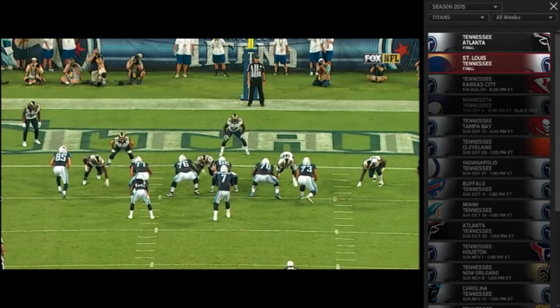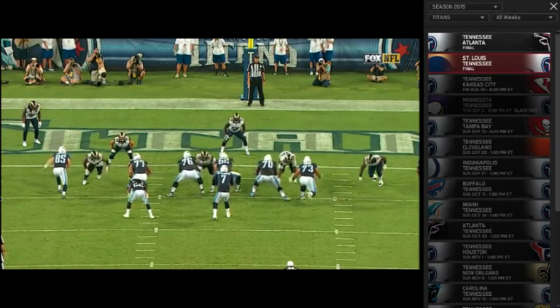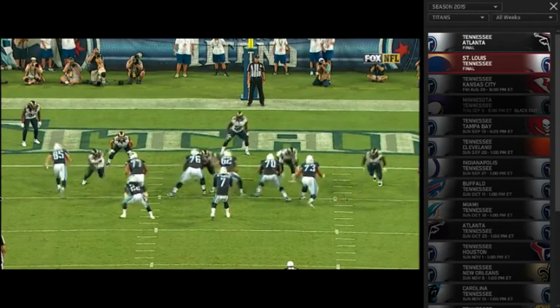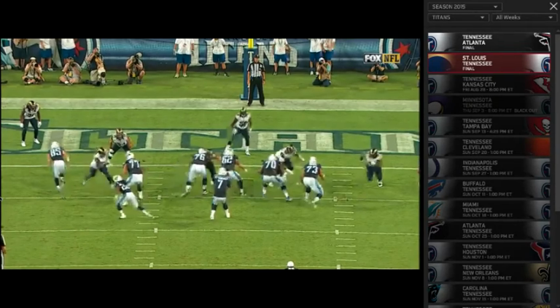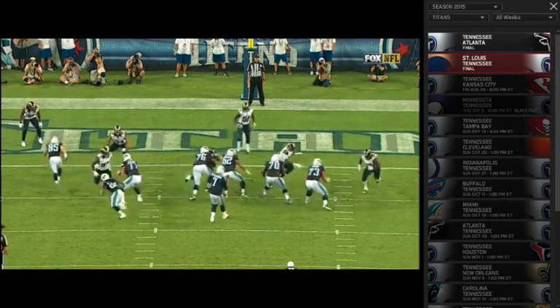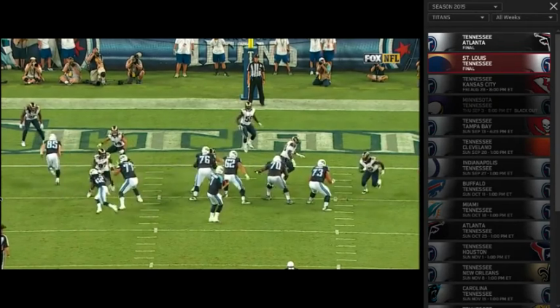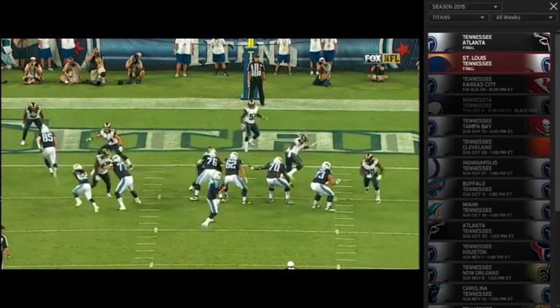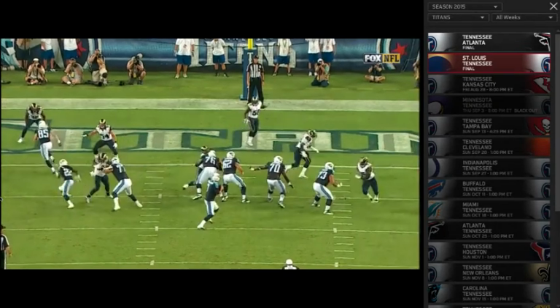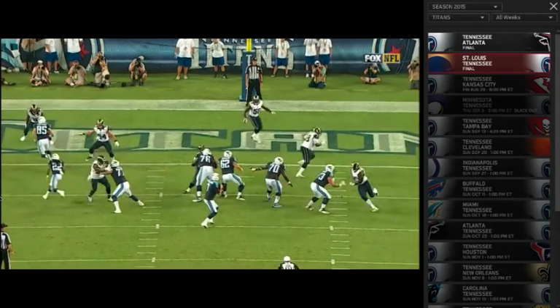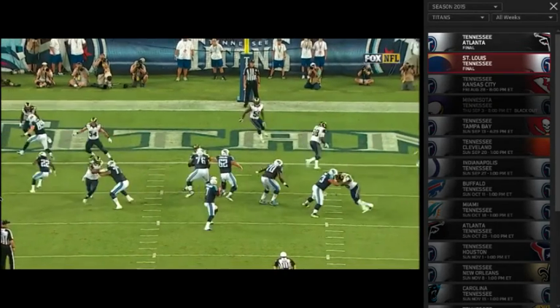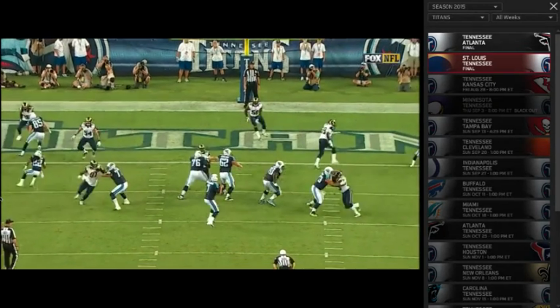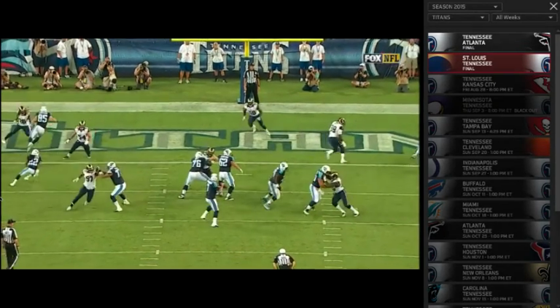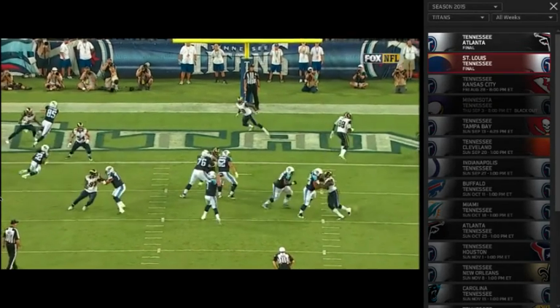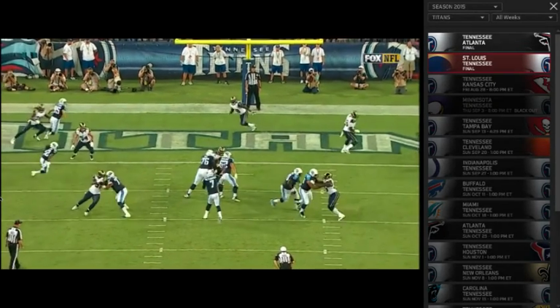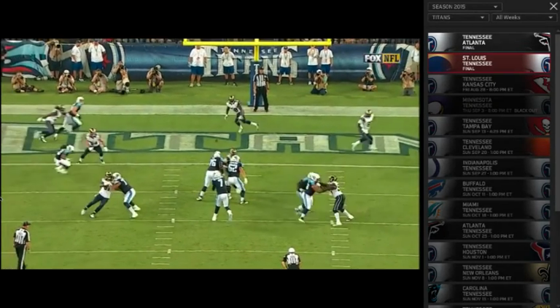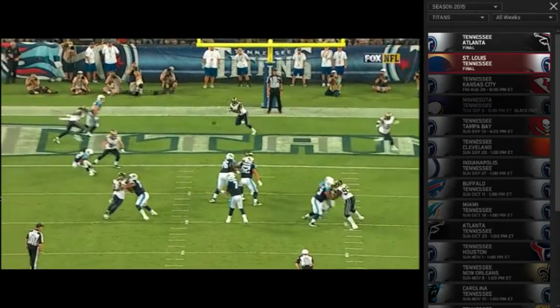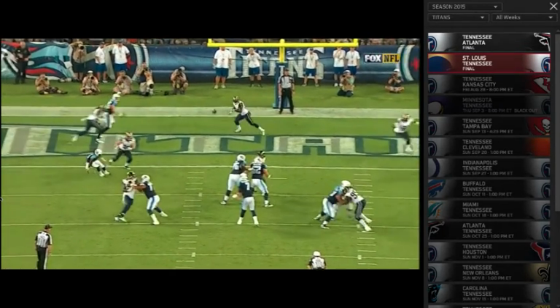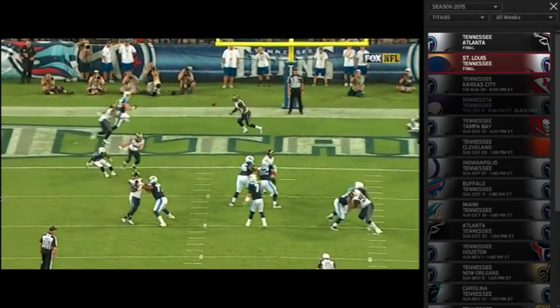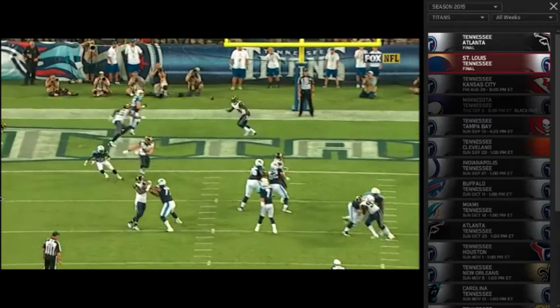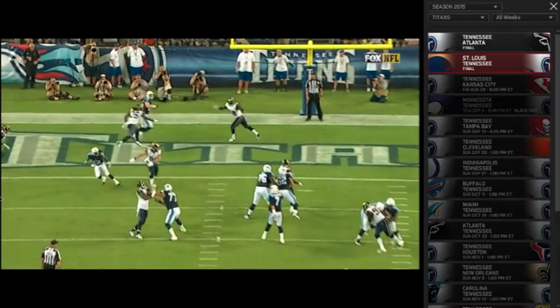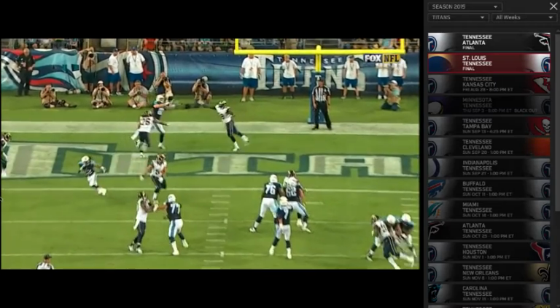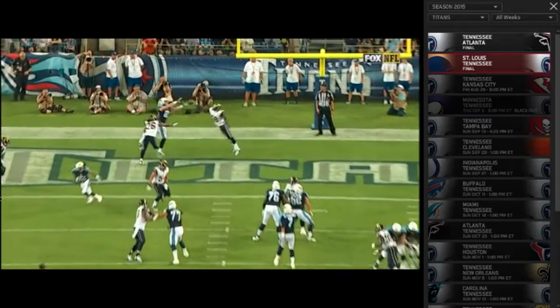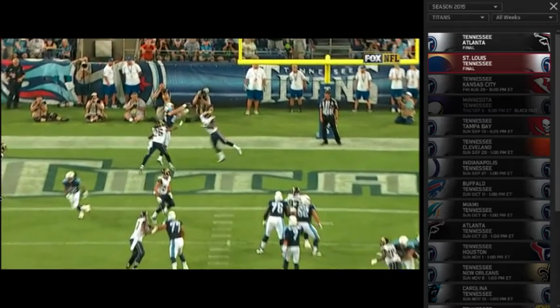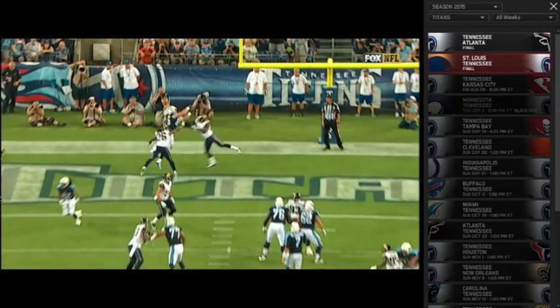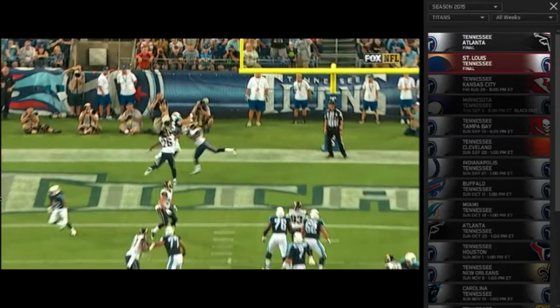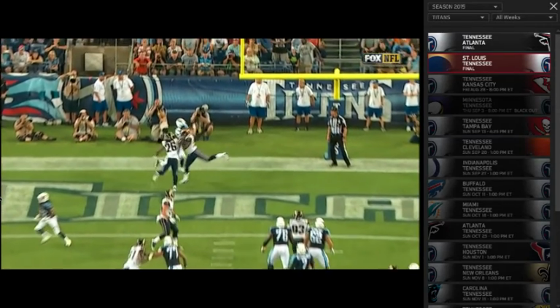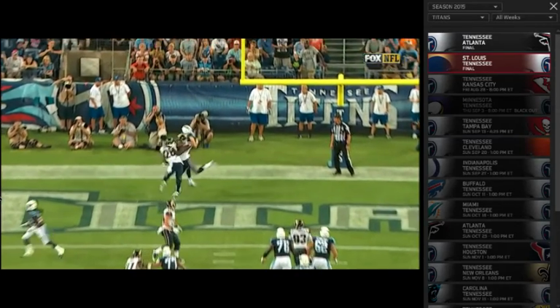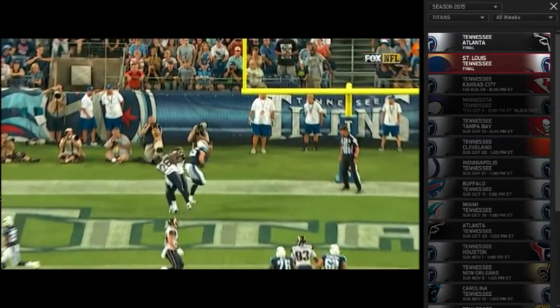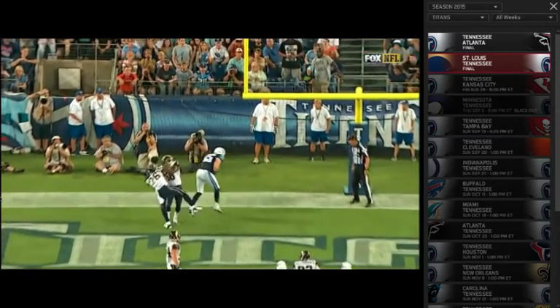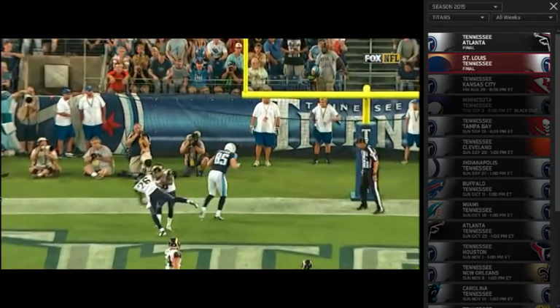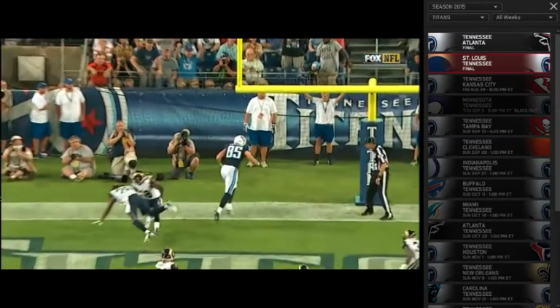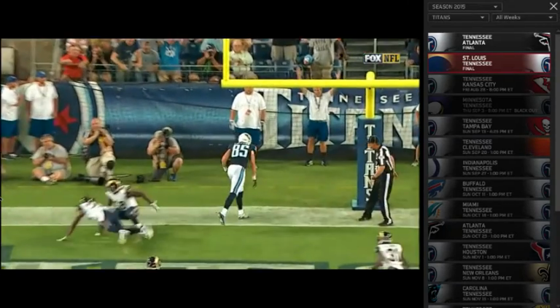Let's see if he looks off the linebacker for a second — he does. He looks off the Mike backer and then threads that thing in there.